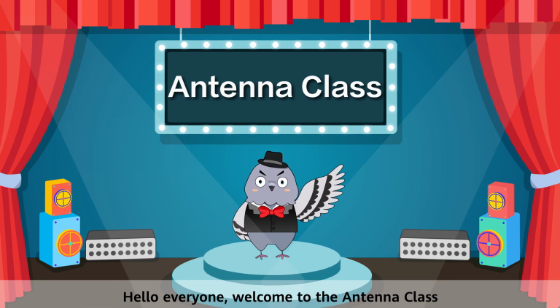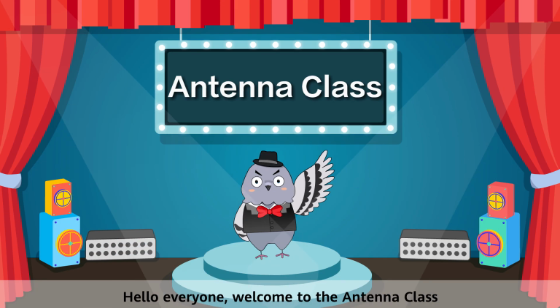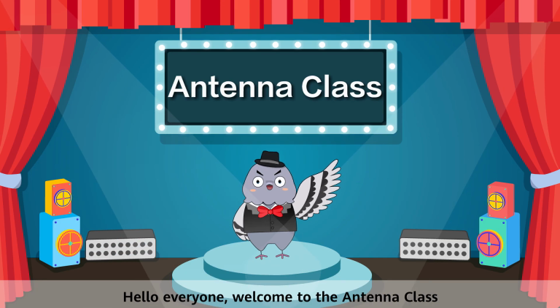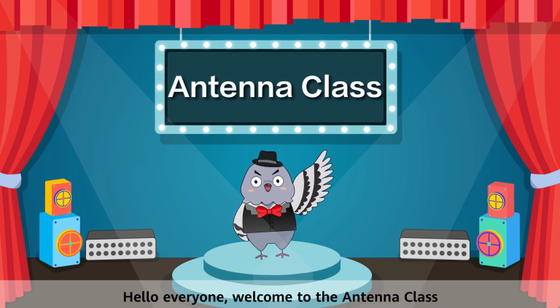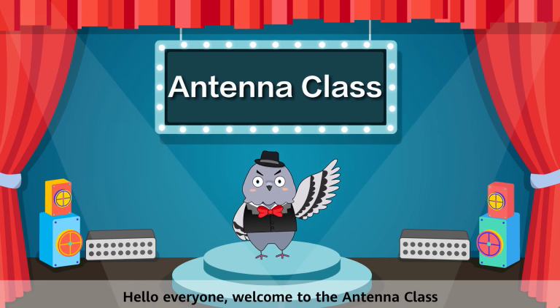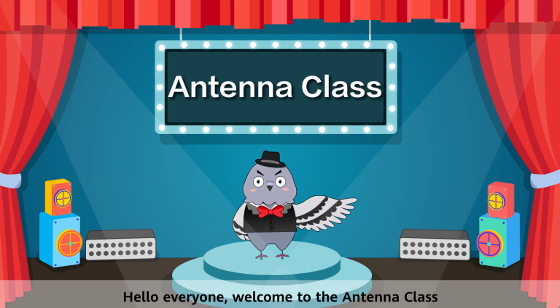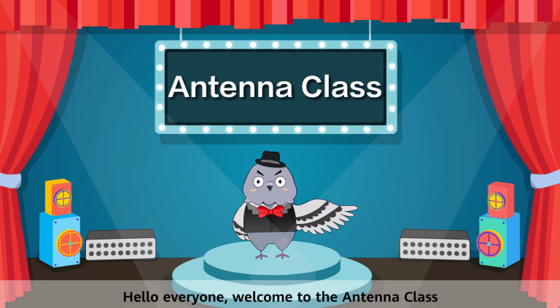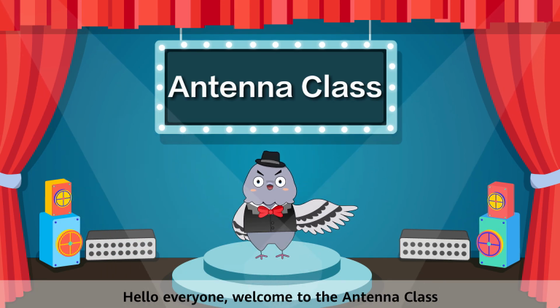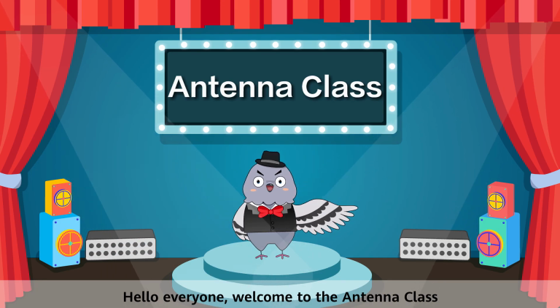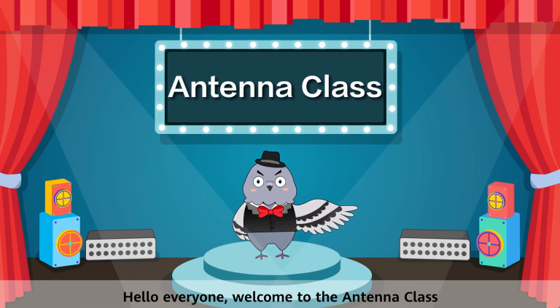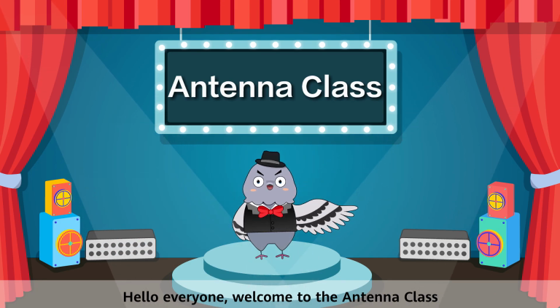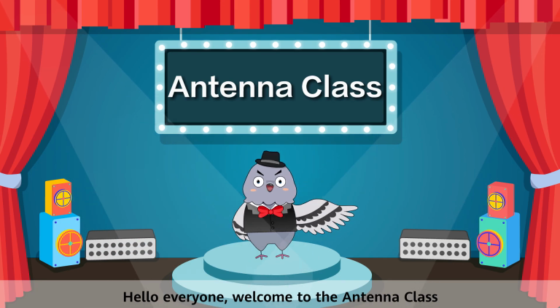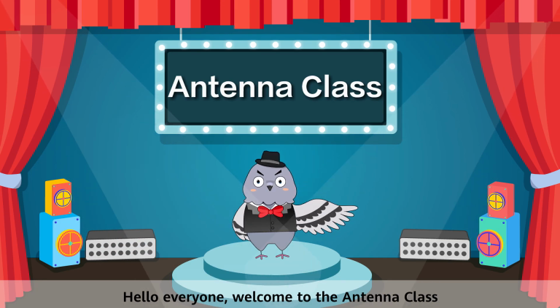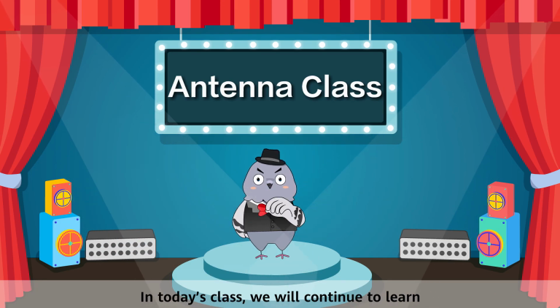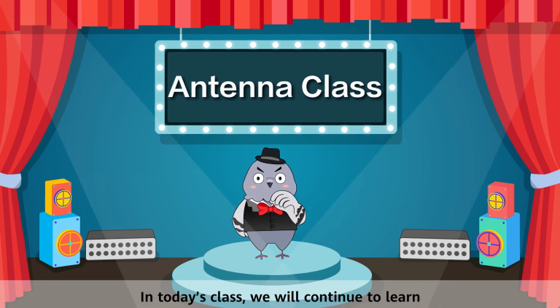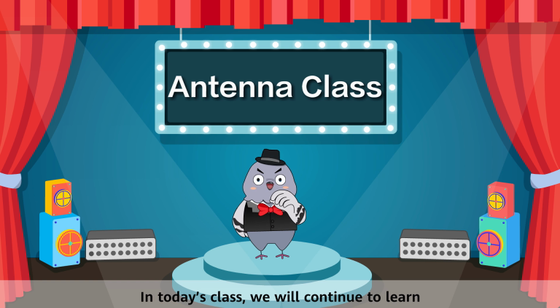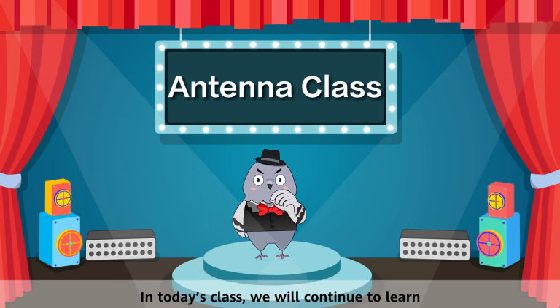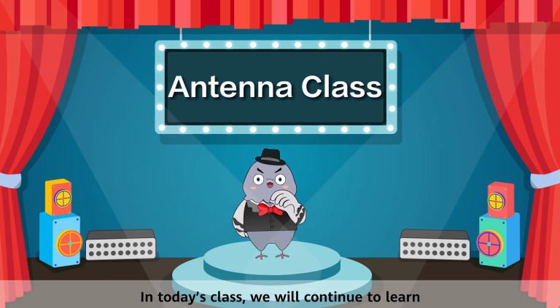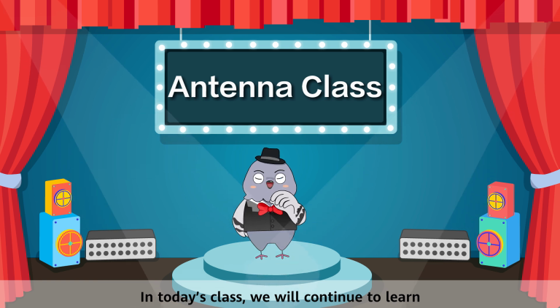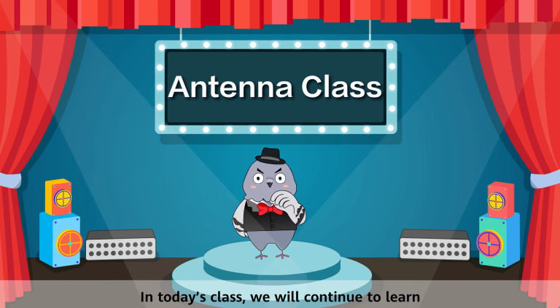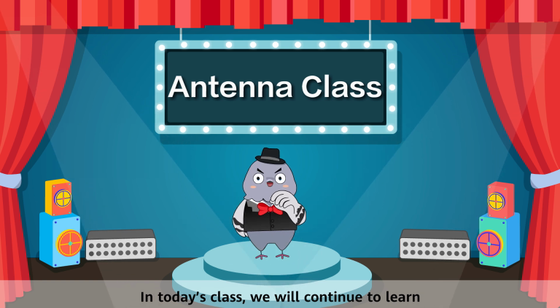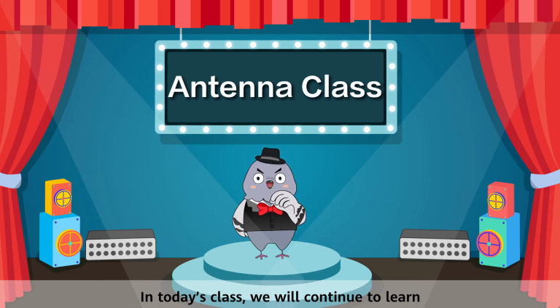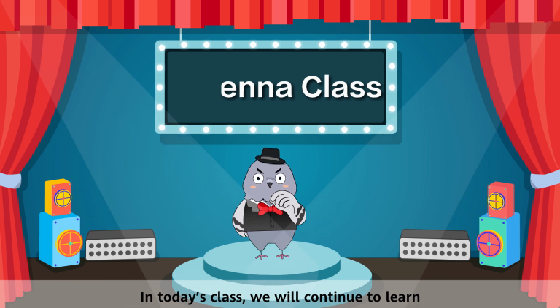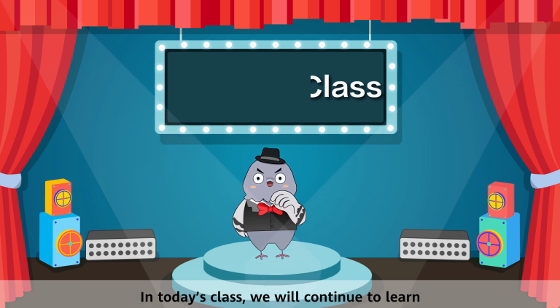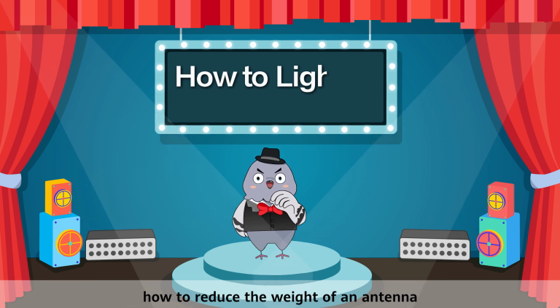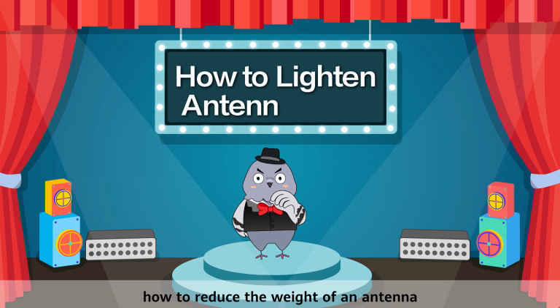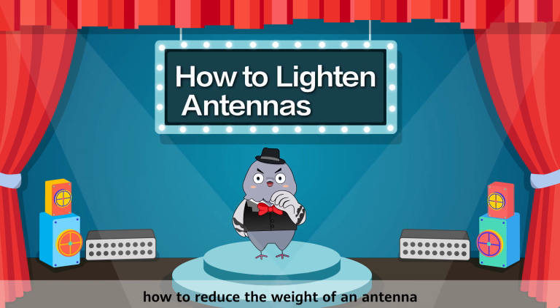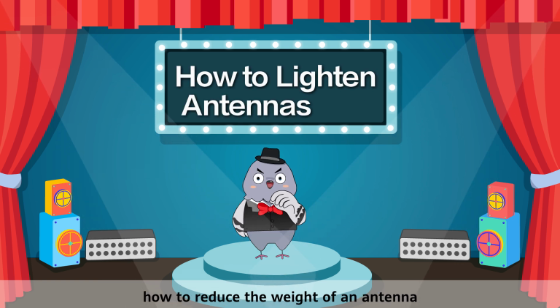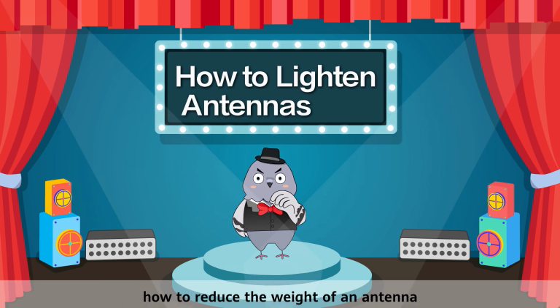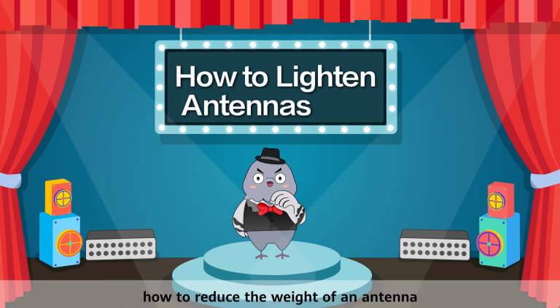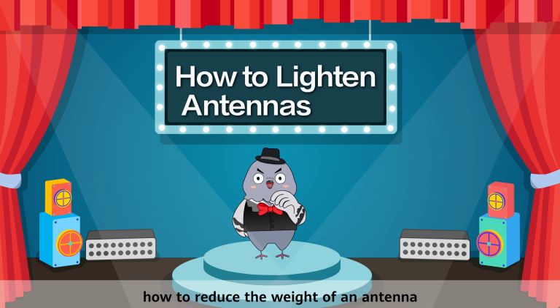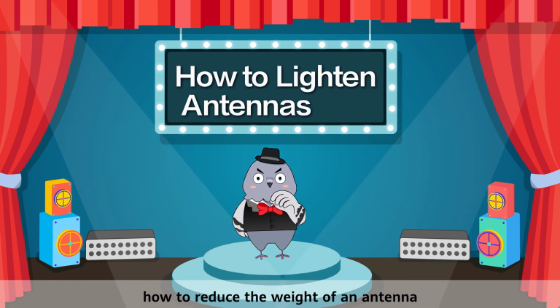Hello everyone, welcome to the Antenna class. In today's class we will continue to learn how to reduce the weight of an antenna.